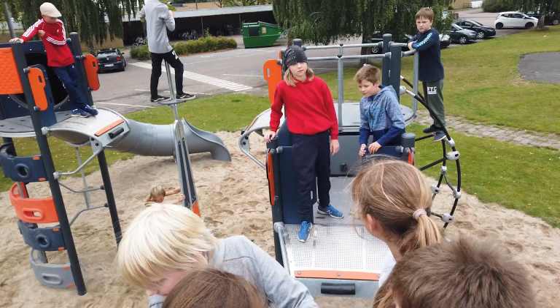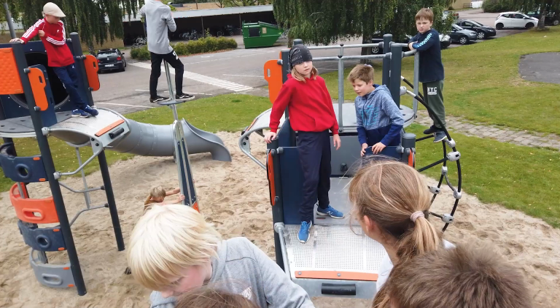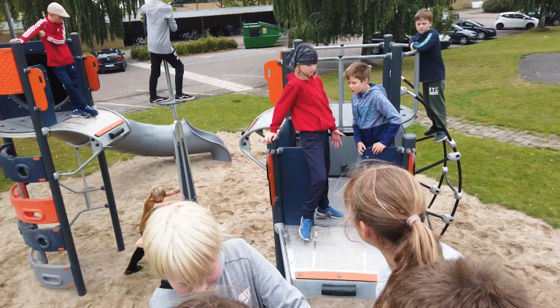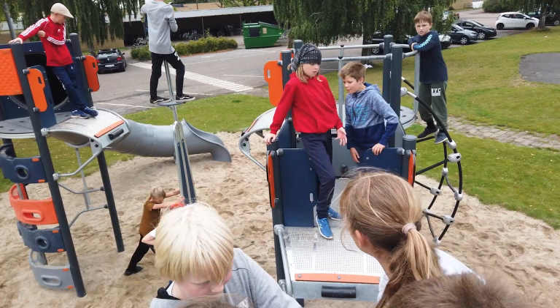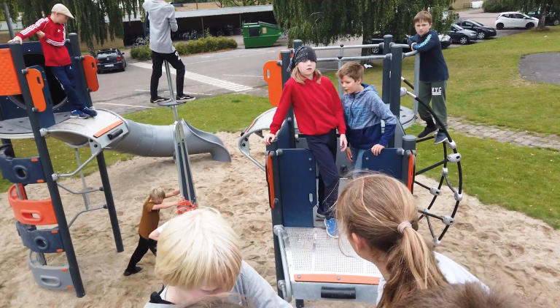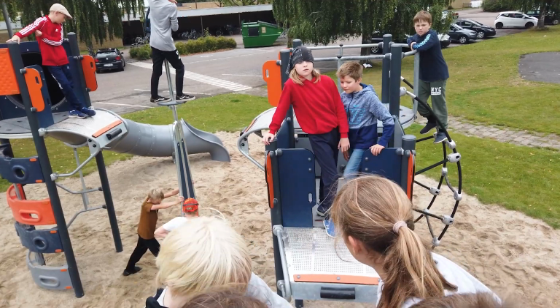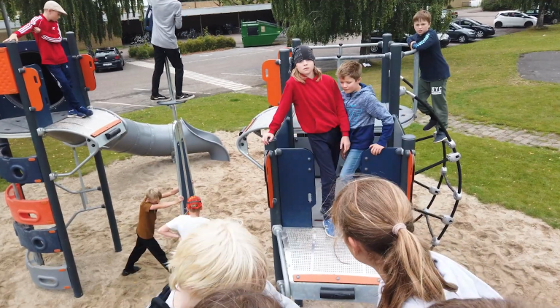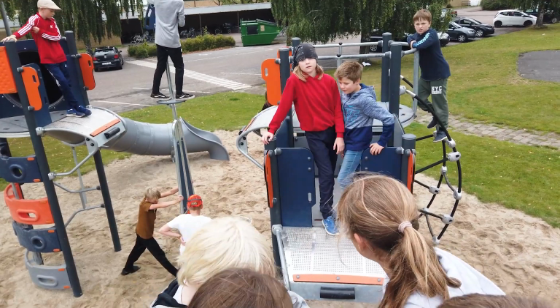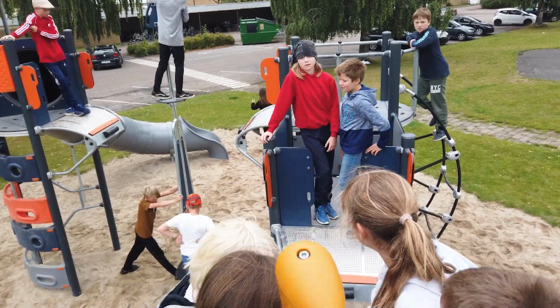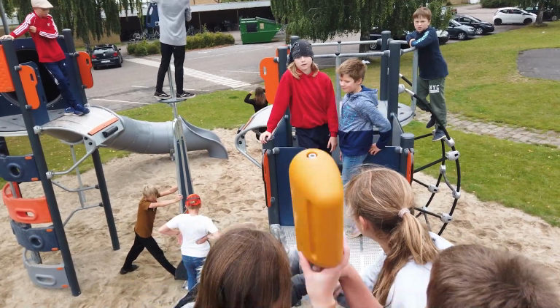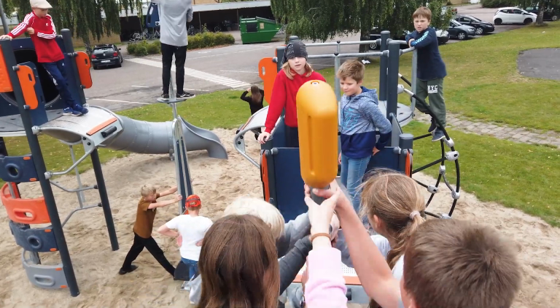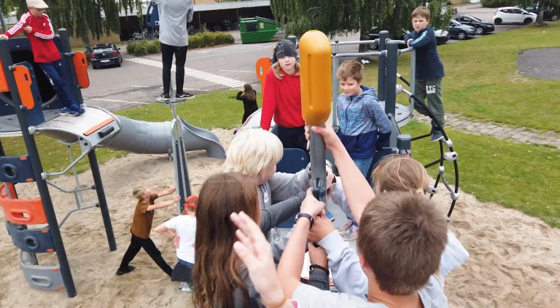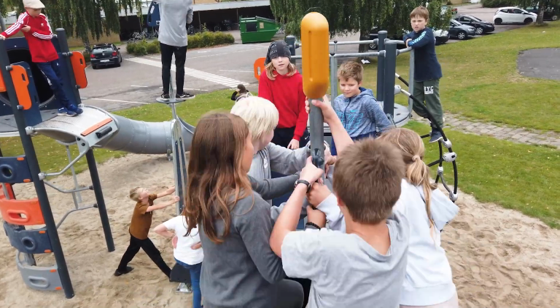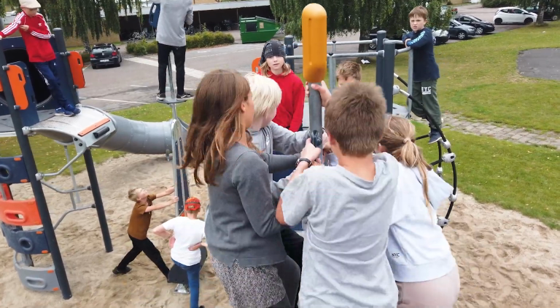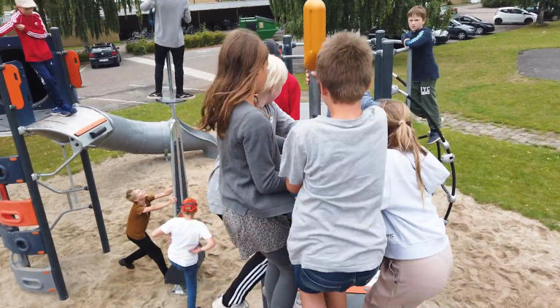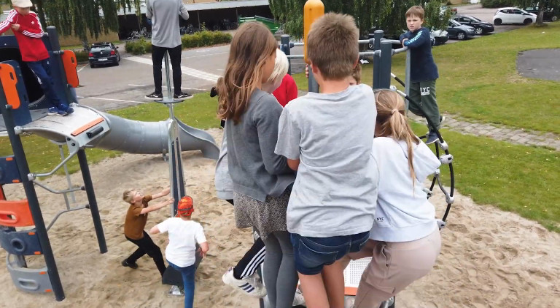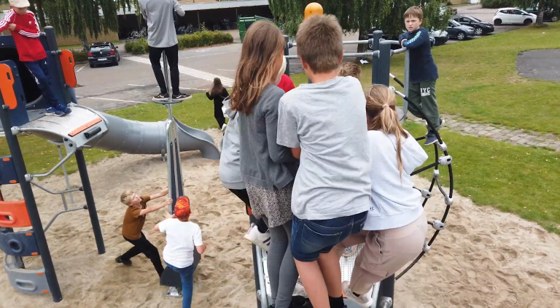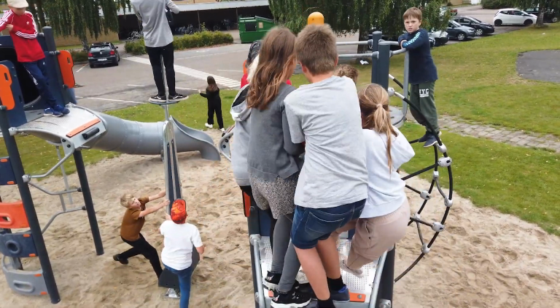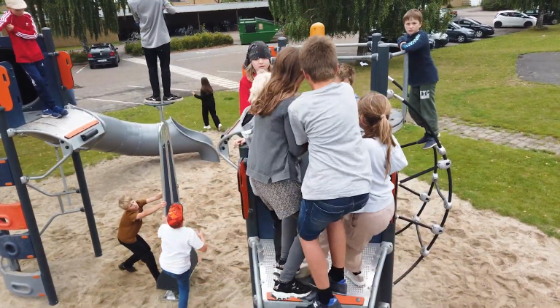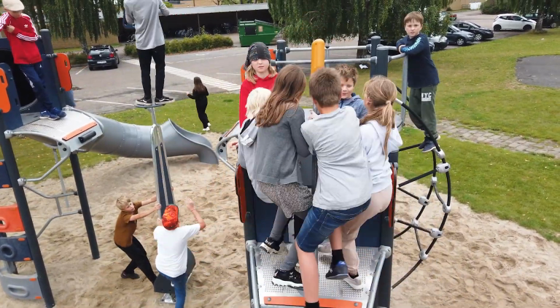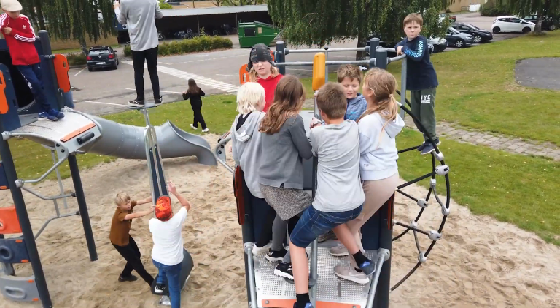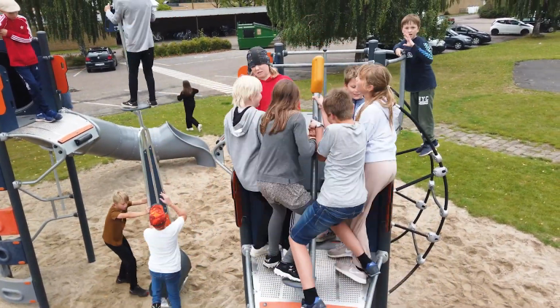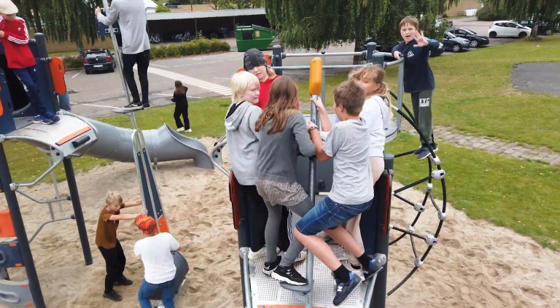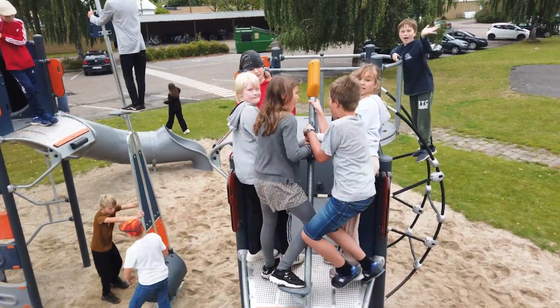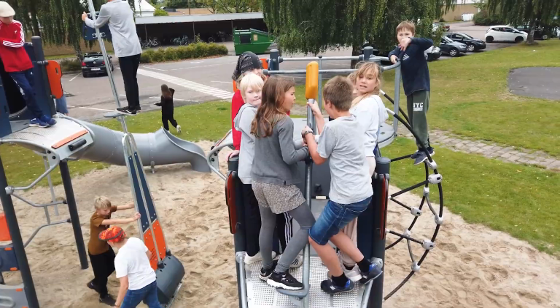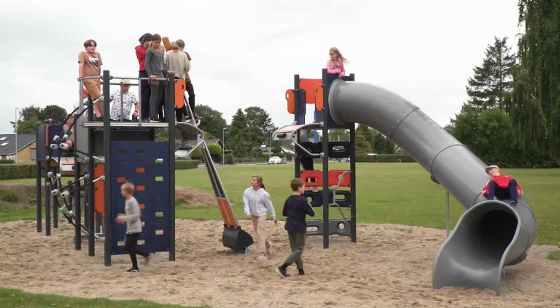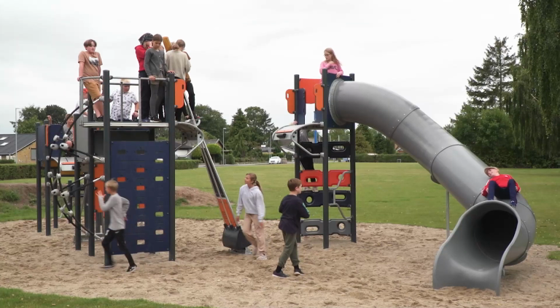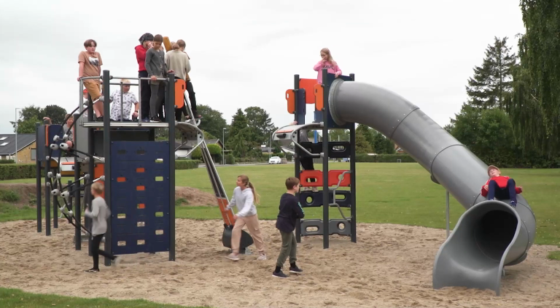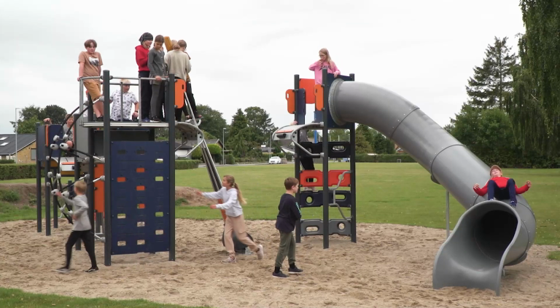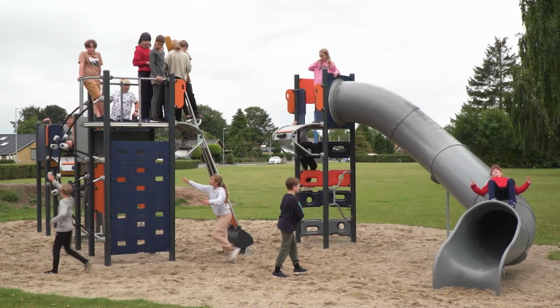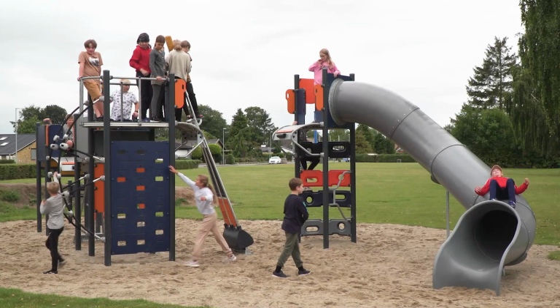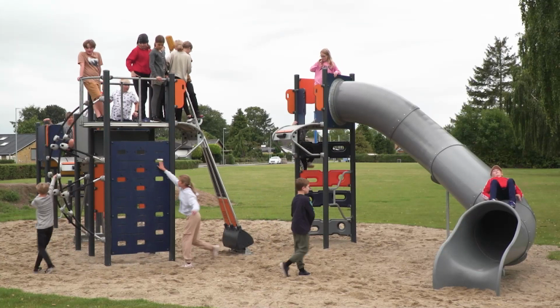Oh wow! How many friends can vault across at the same time? They managed four.